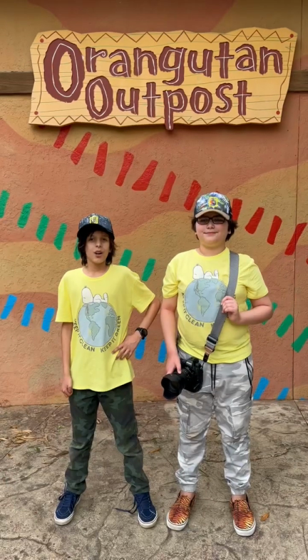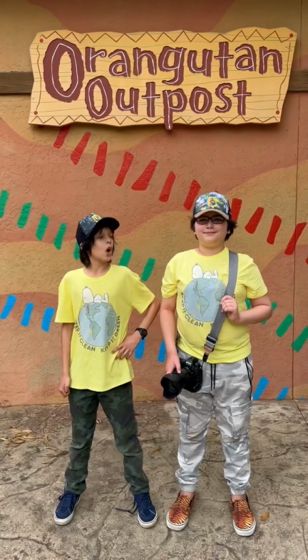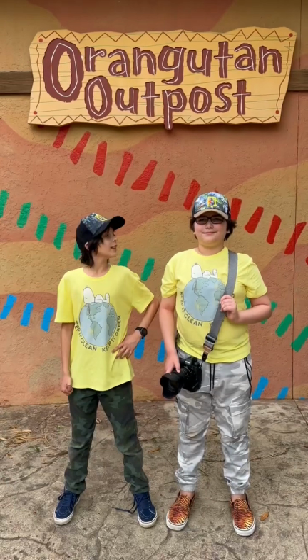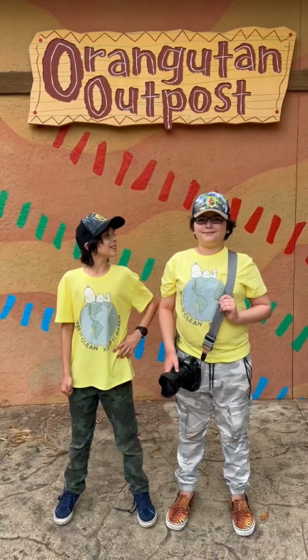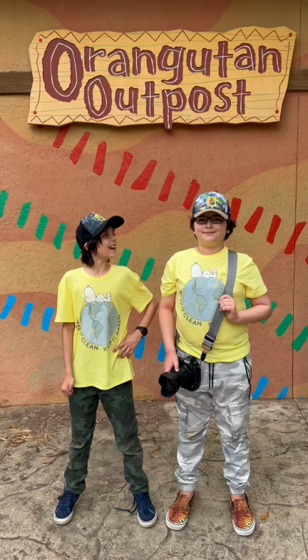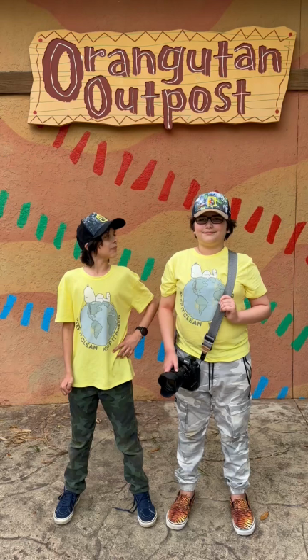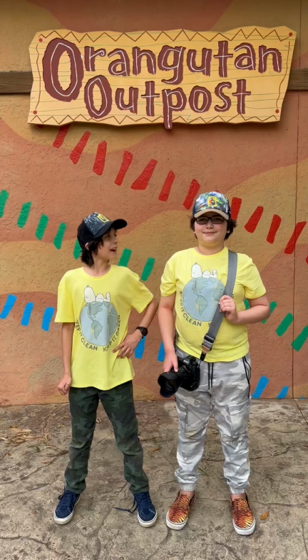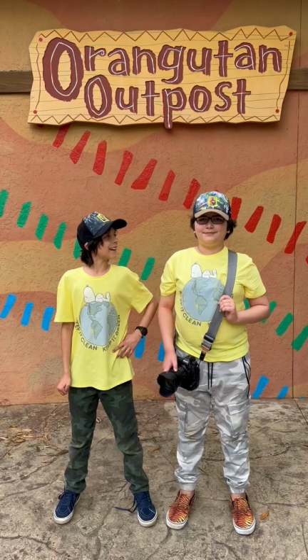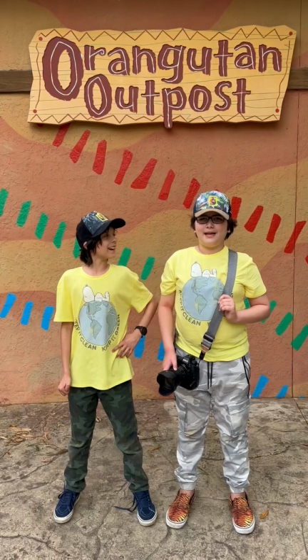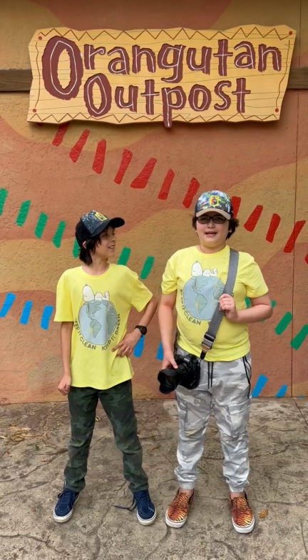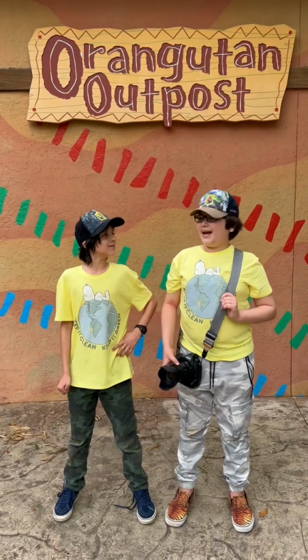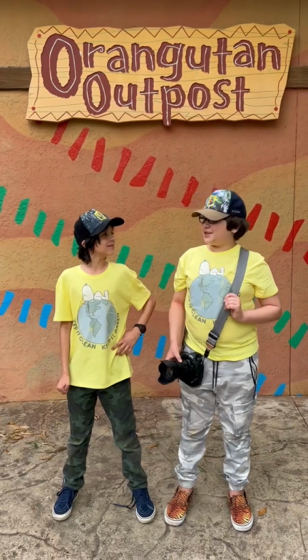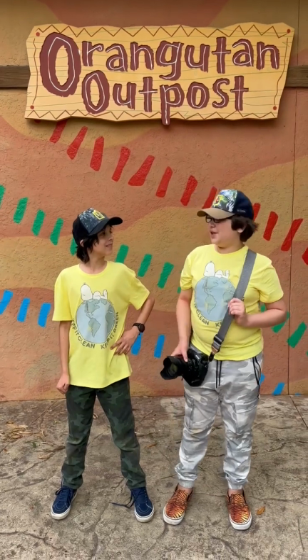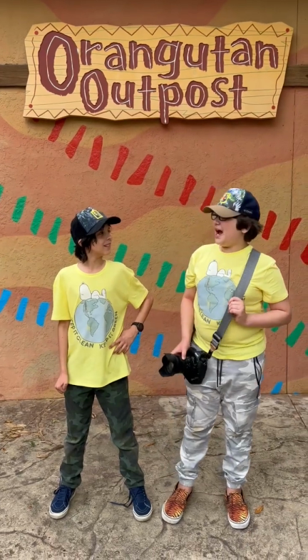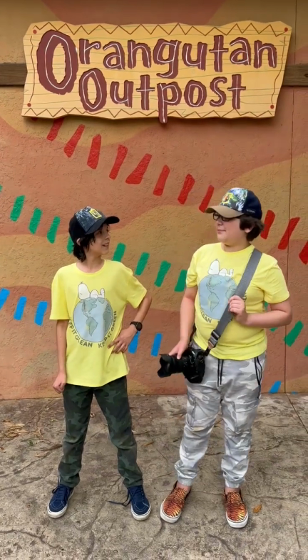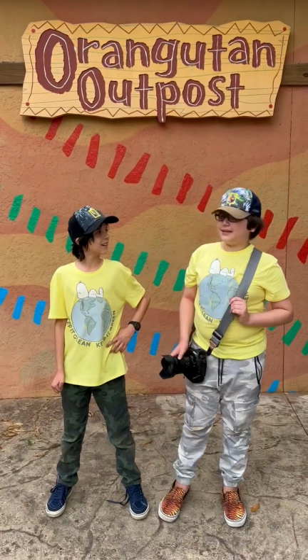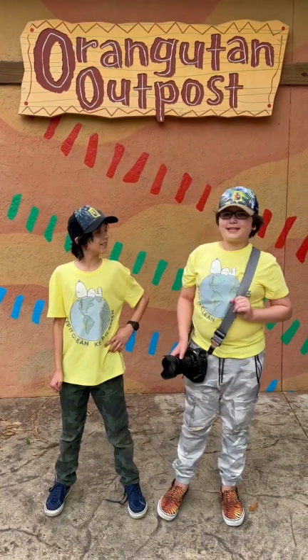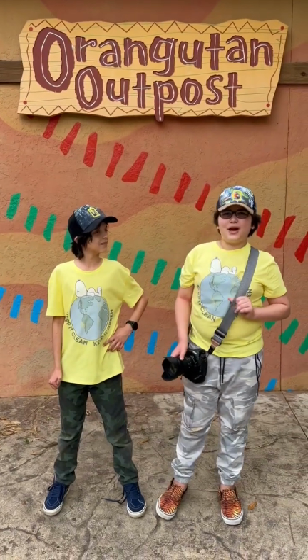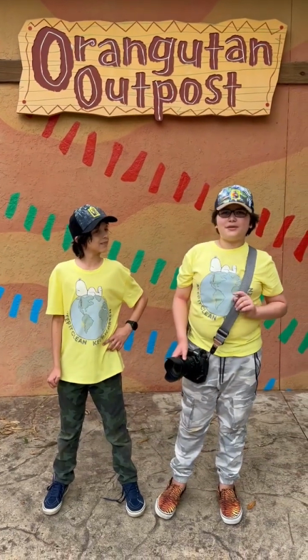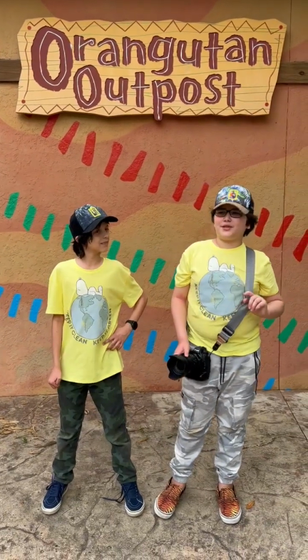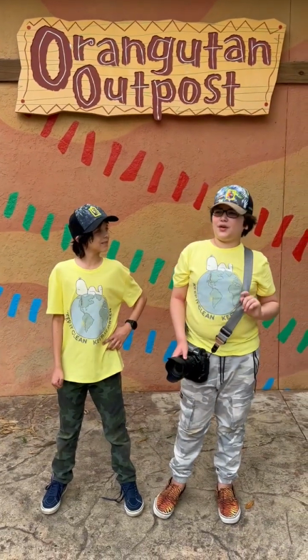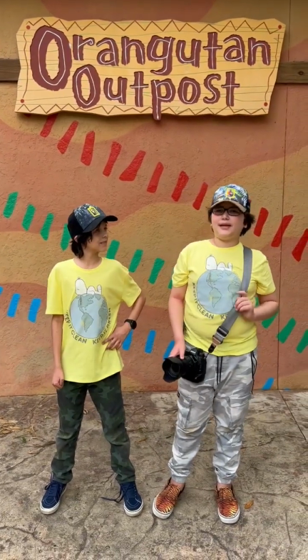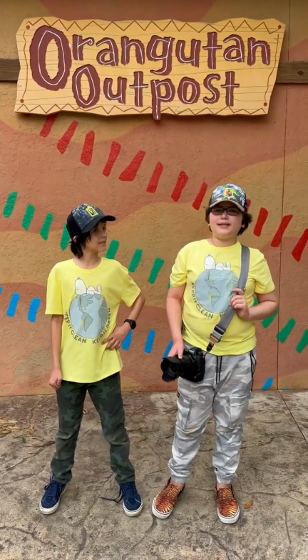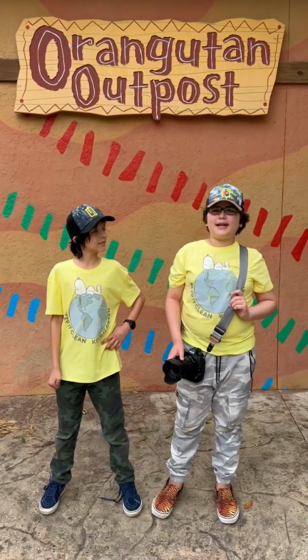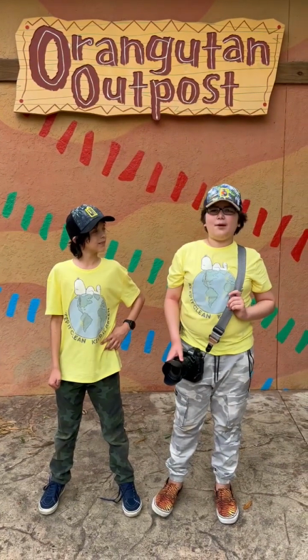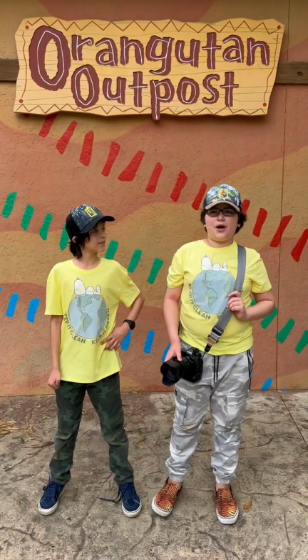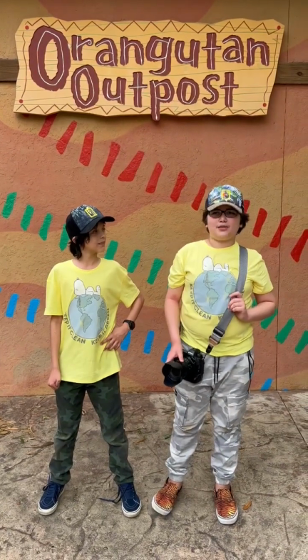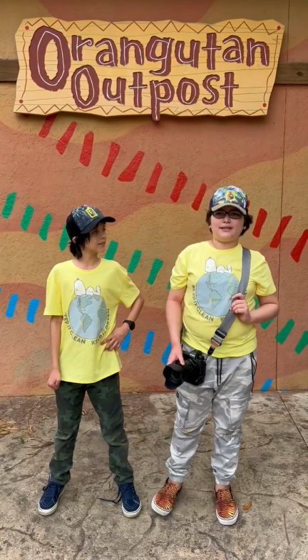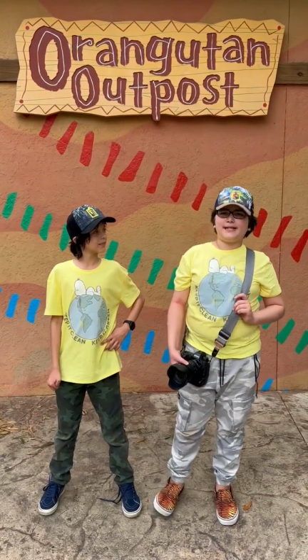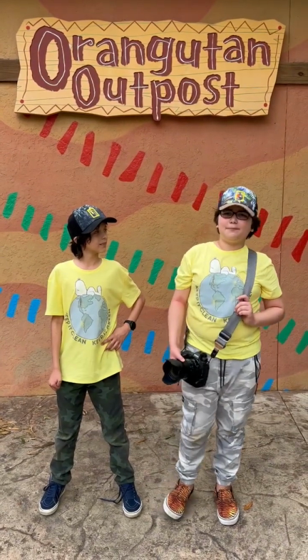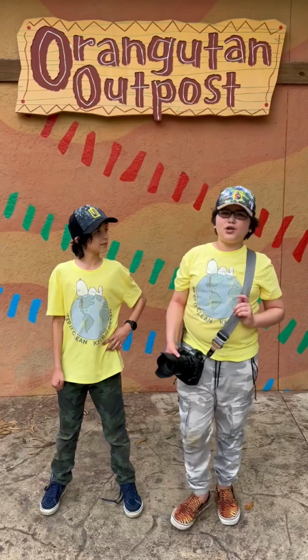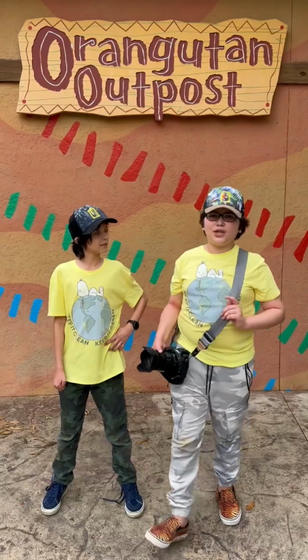Lauren, are you glad we made it here? I sure have! Let's go into the orangutan outpost and take some portraits!